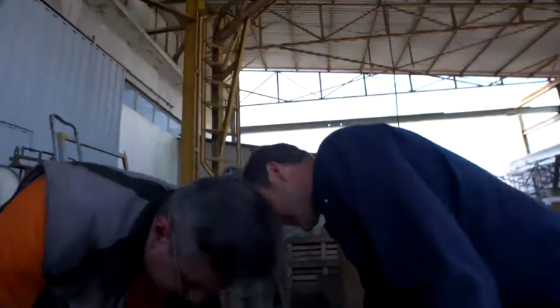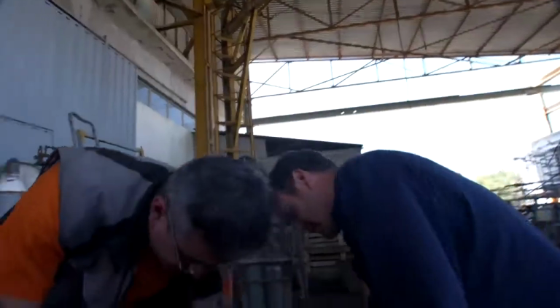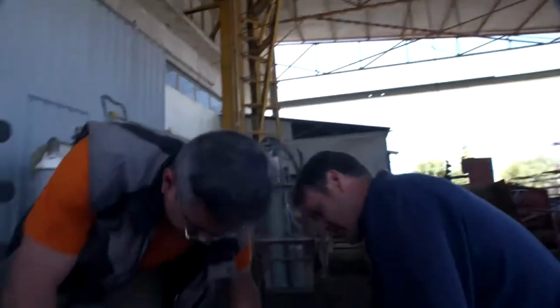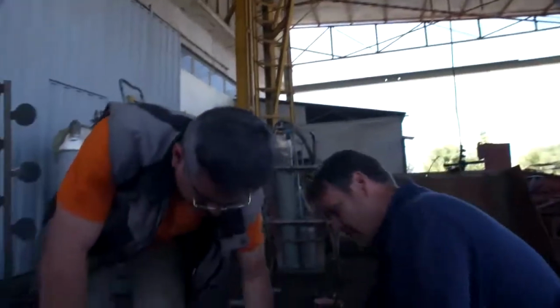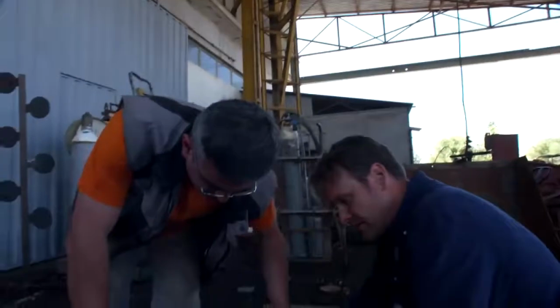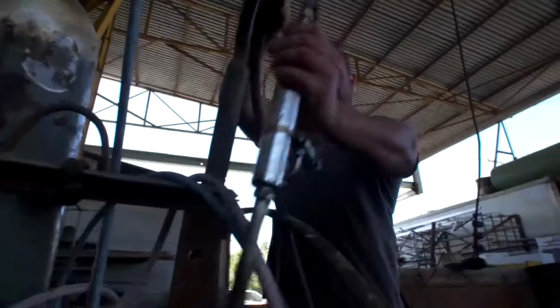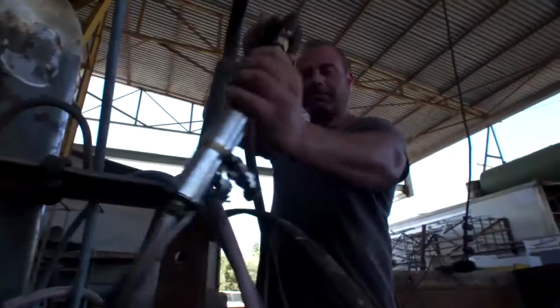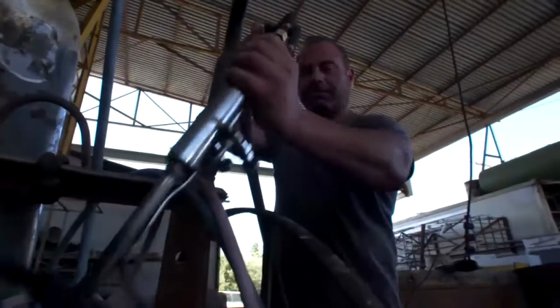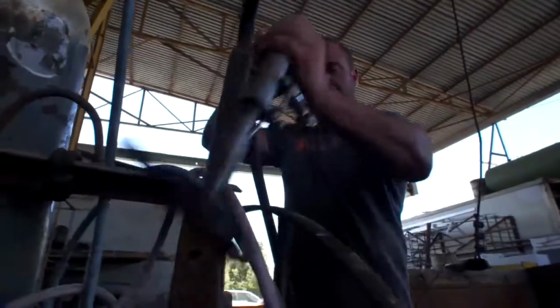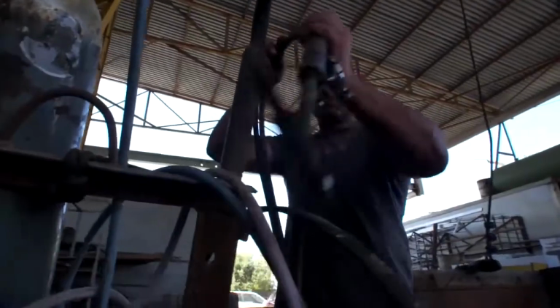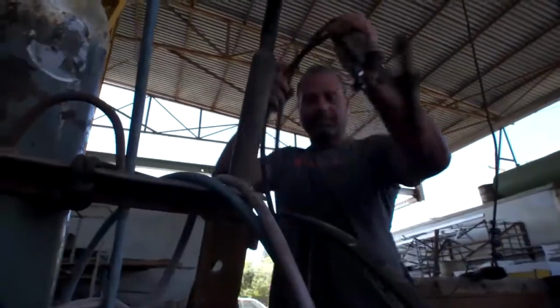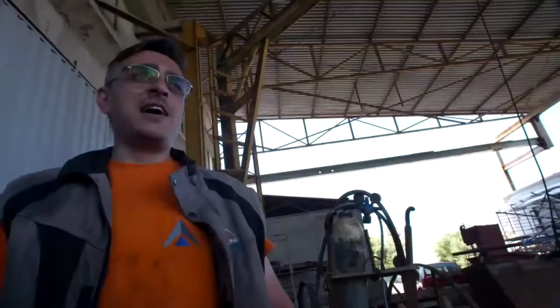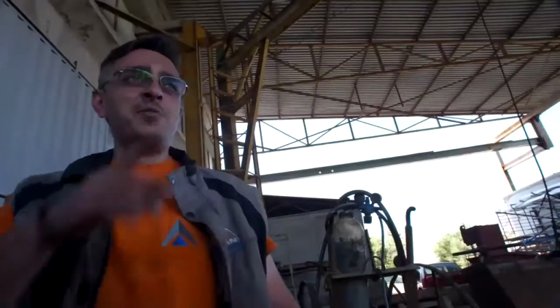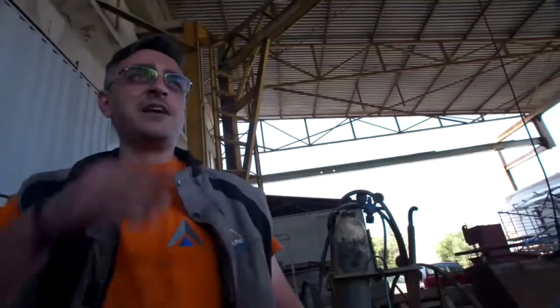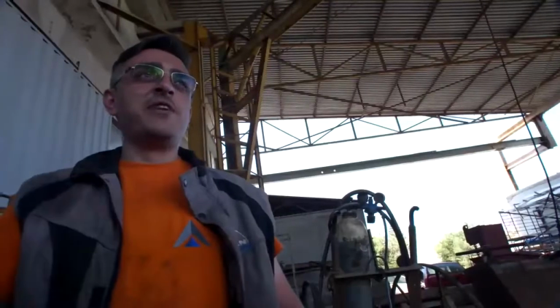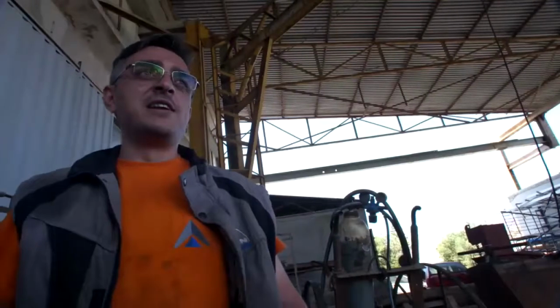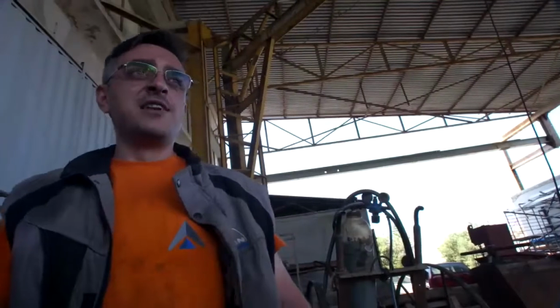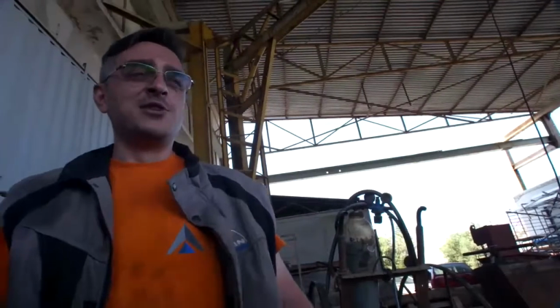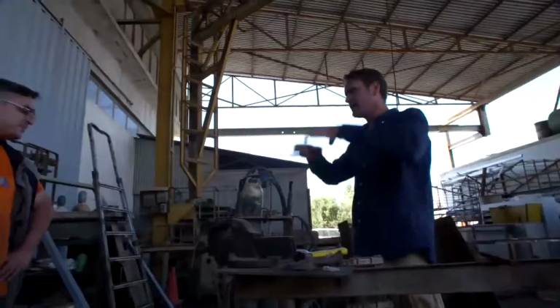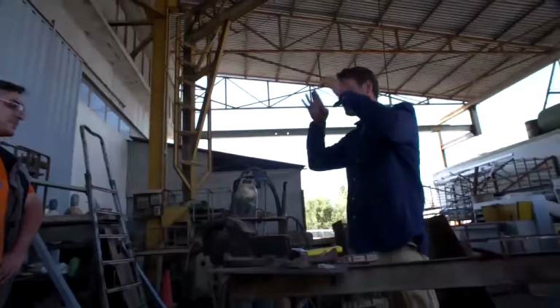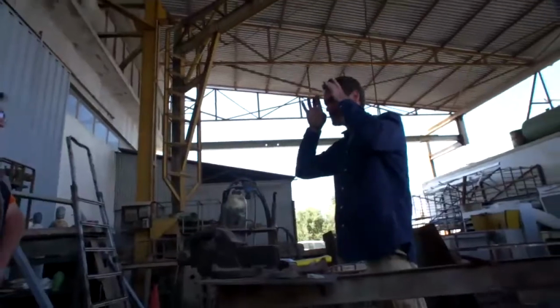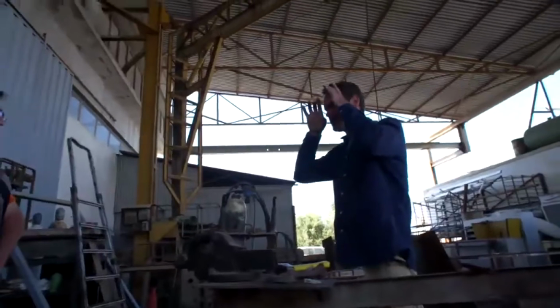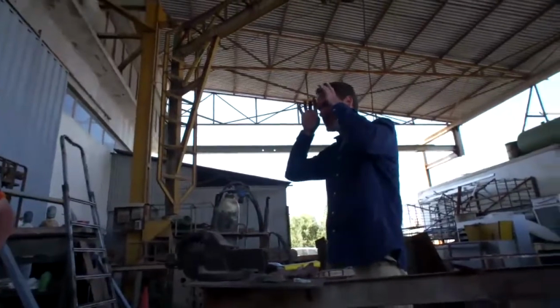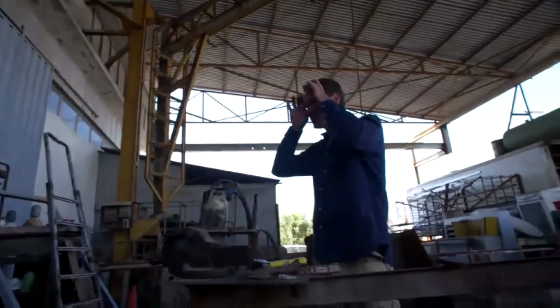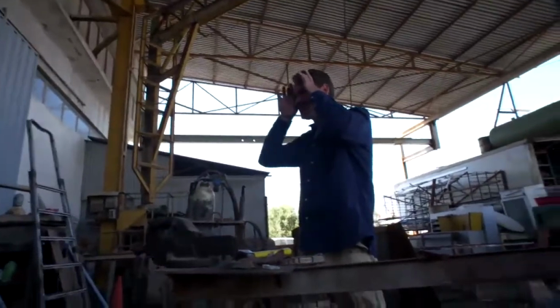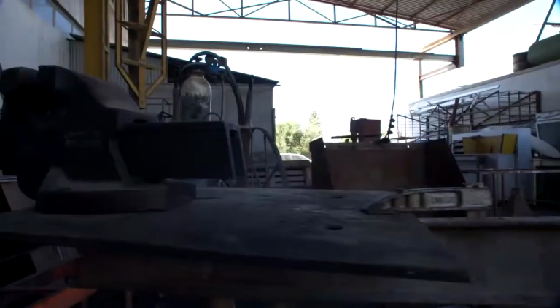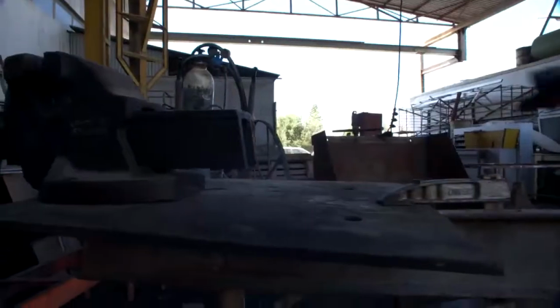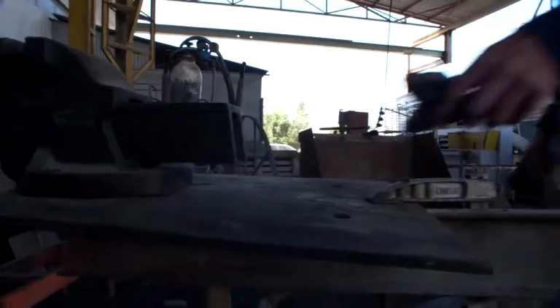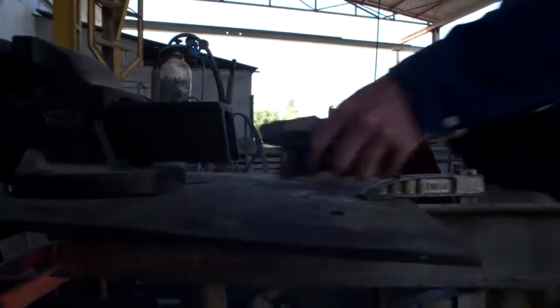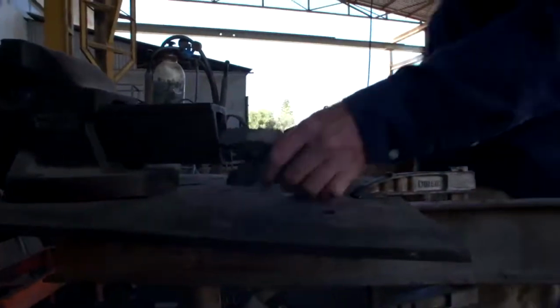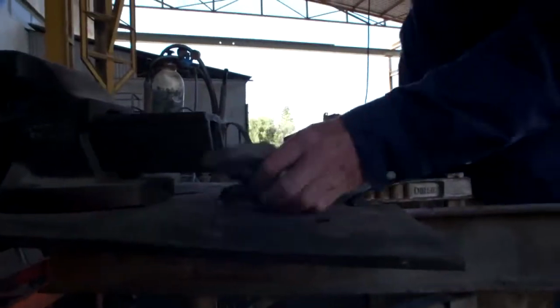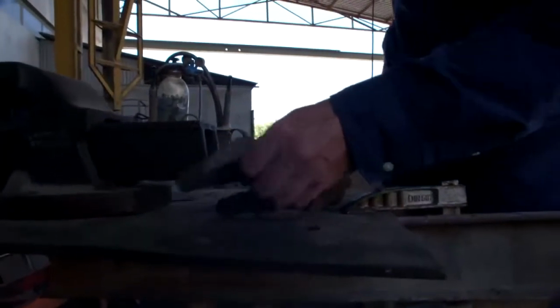We have our torch here. I'll bring a fire extinguisher. Safety goggles. Let's get the rocks.